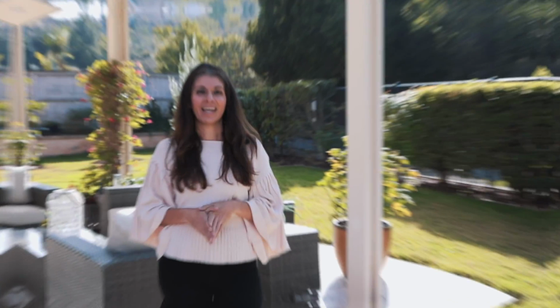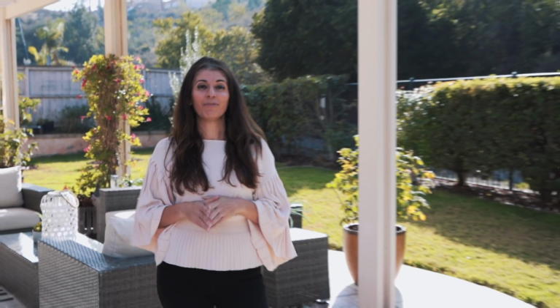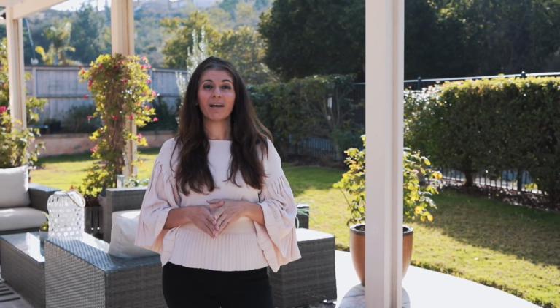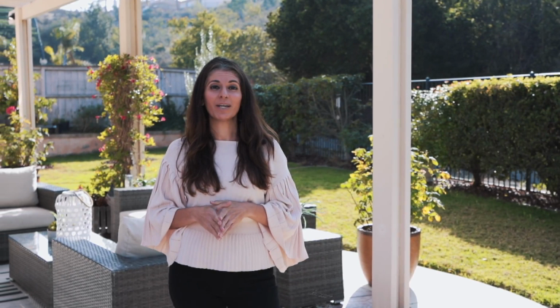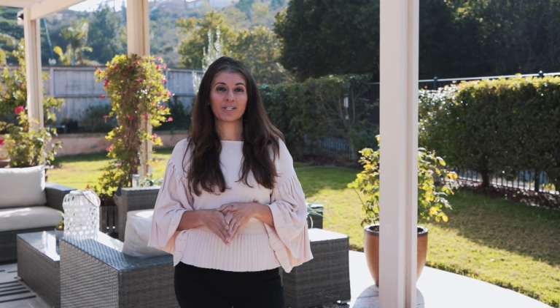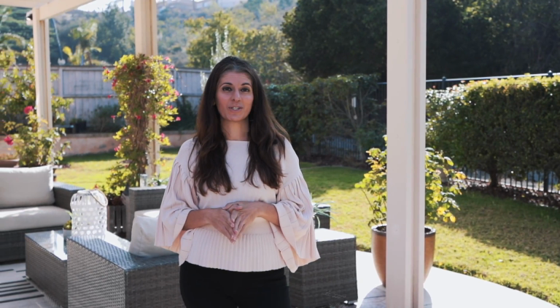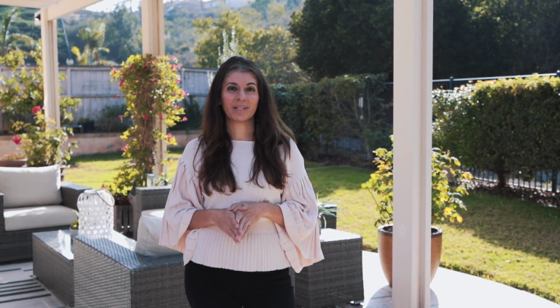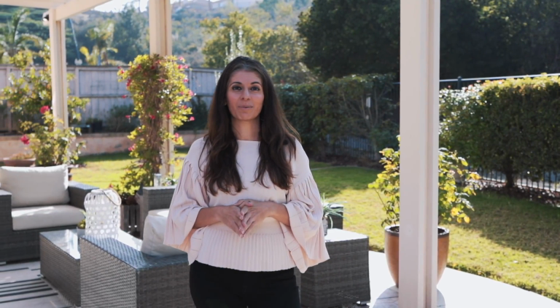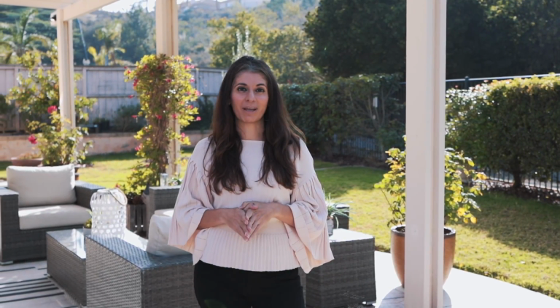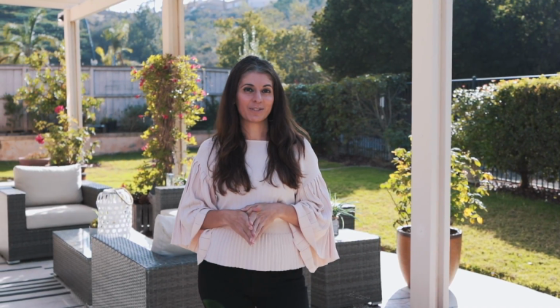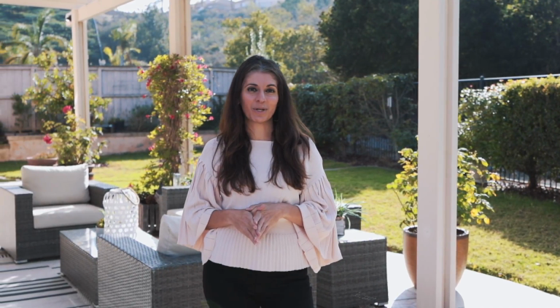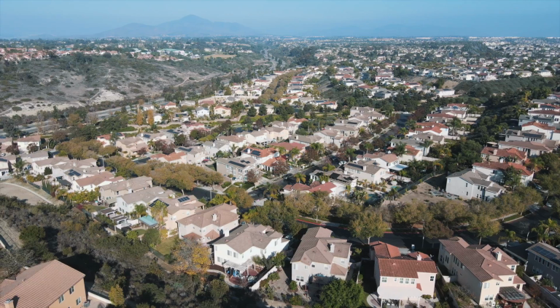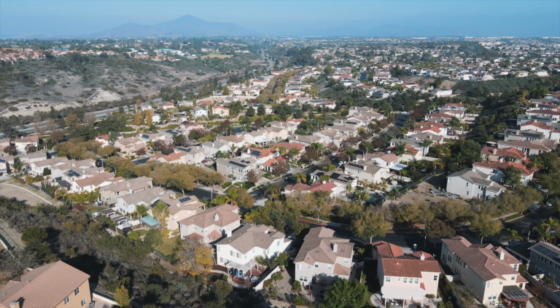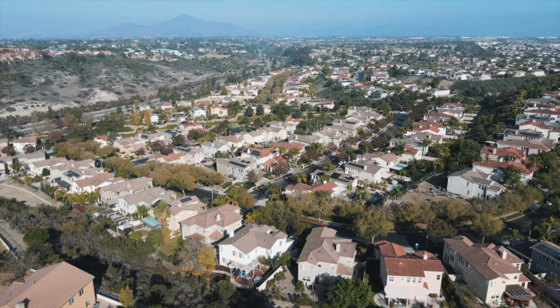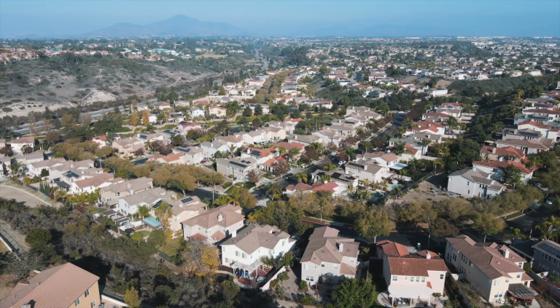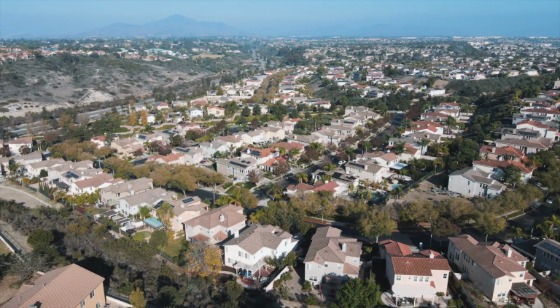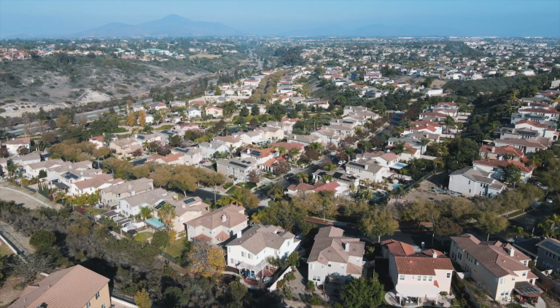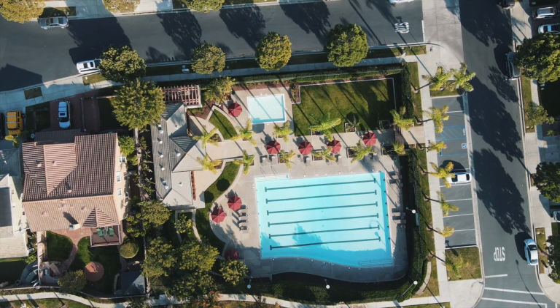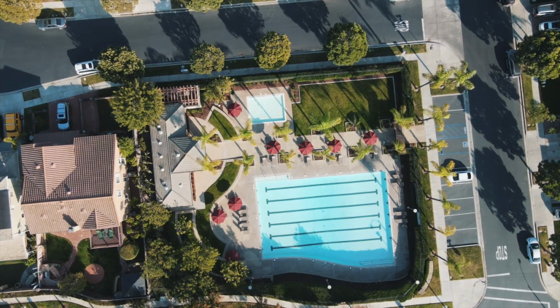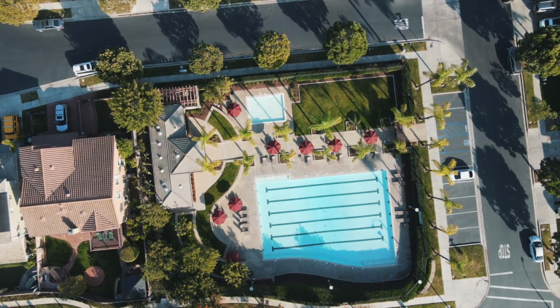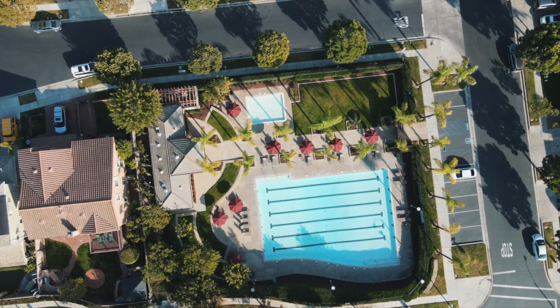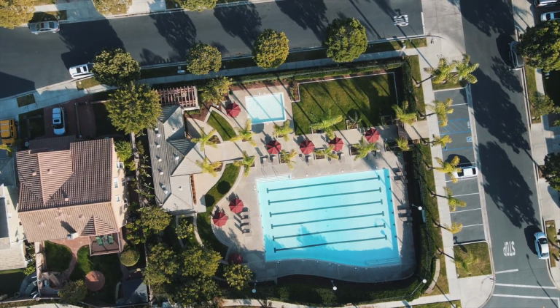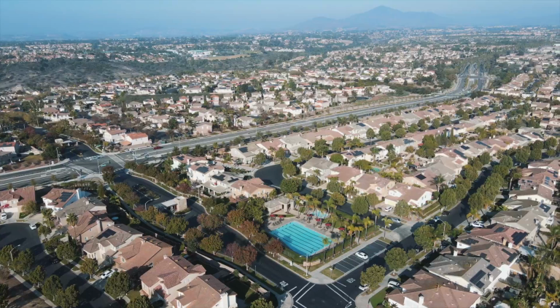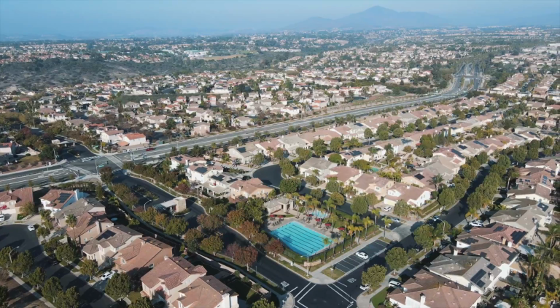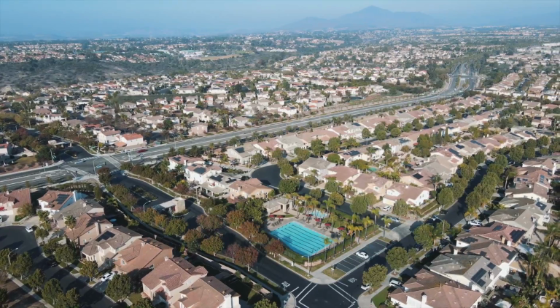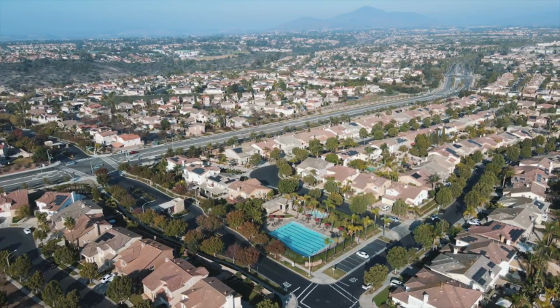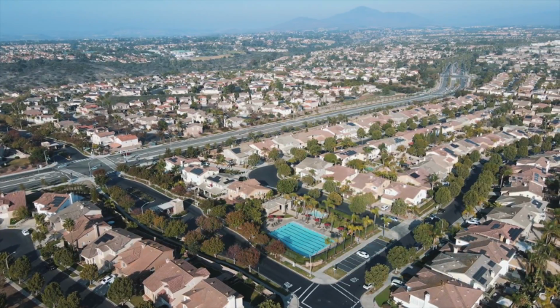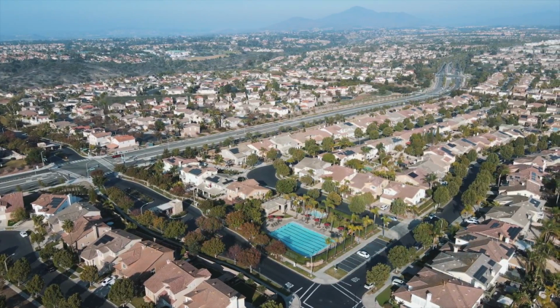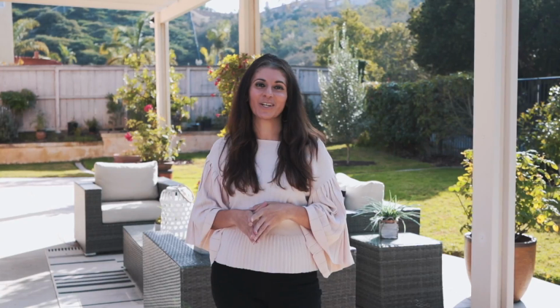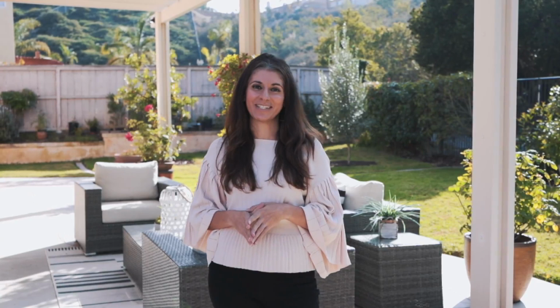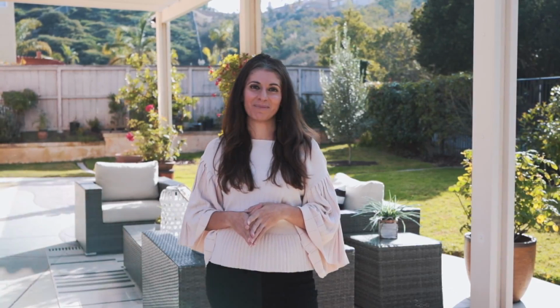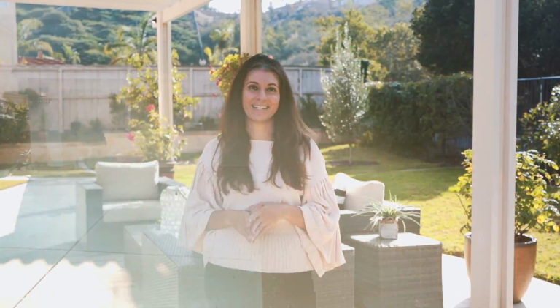If you have any questions or would like a private tour of this beautiful home in one of the highest sought-after communities in Otay Ranch, contact me today.